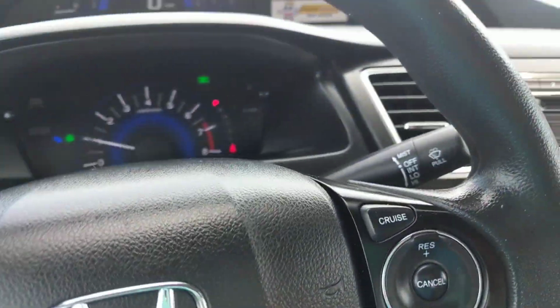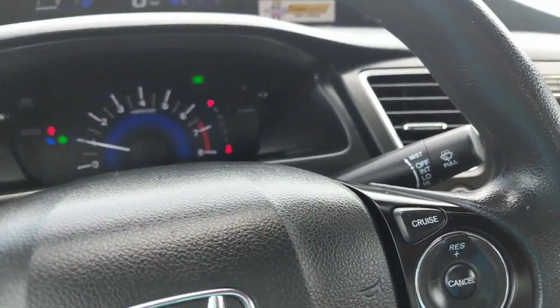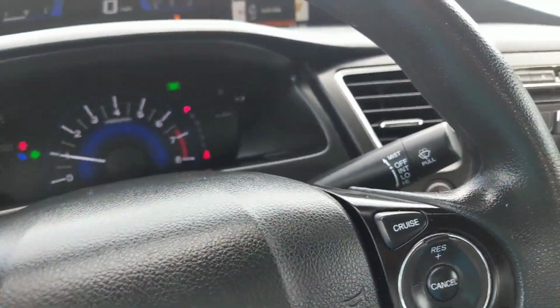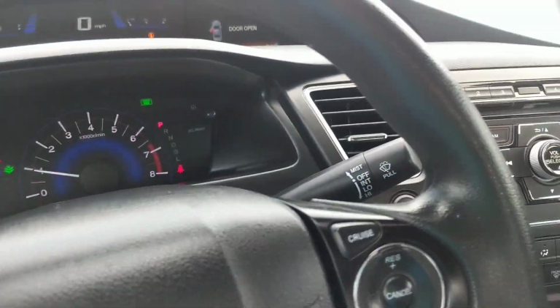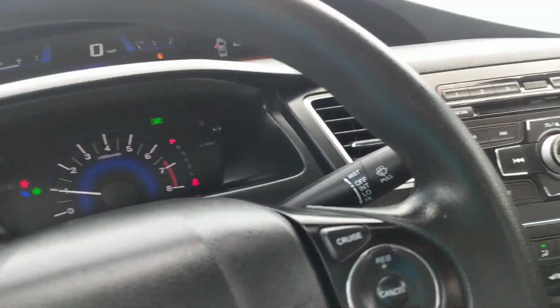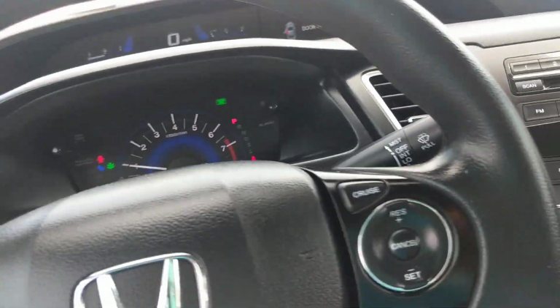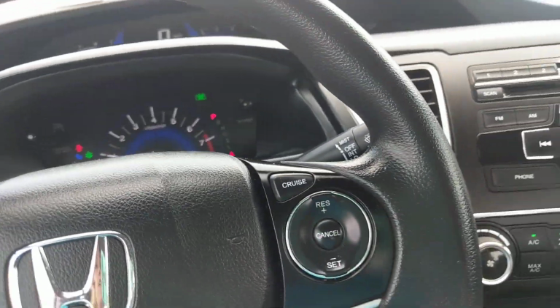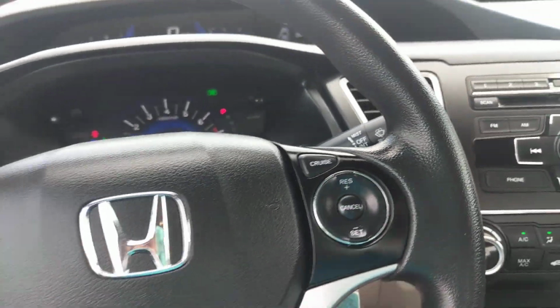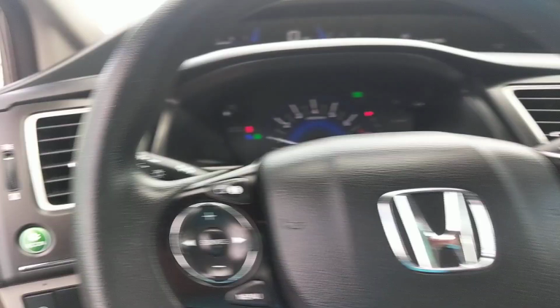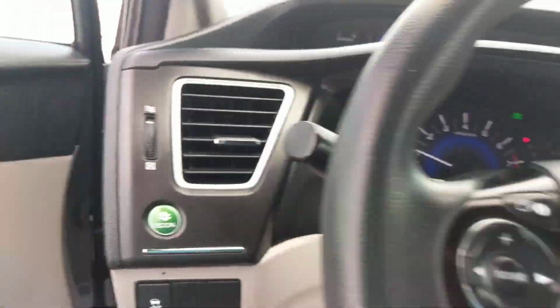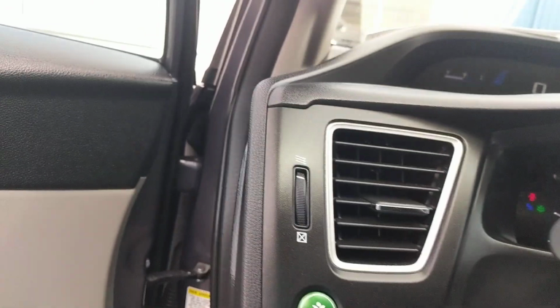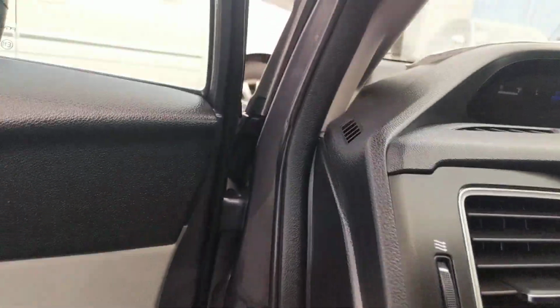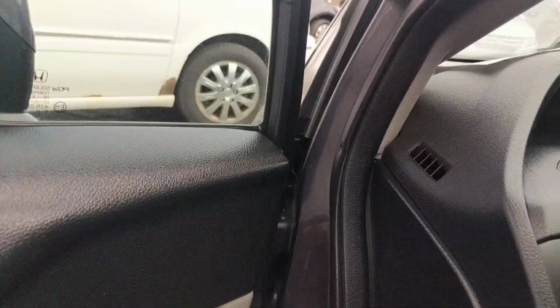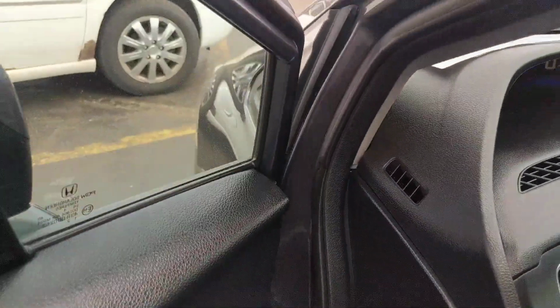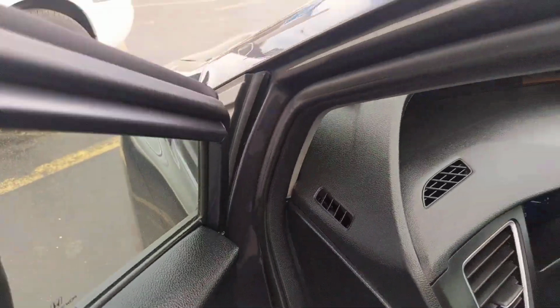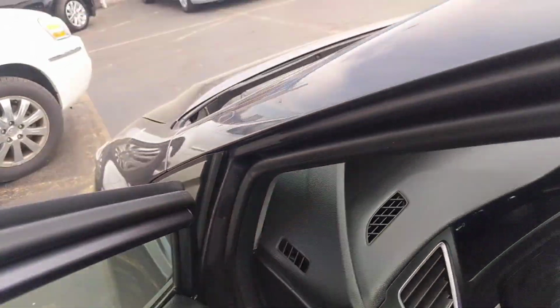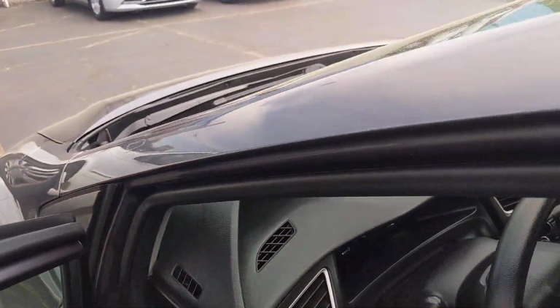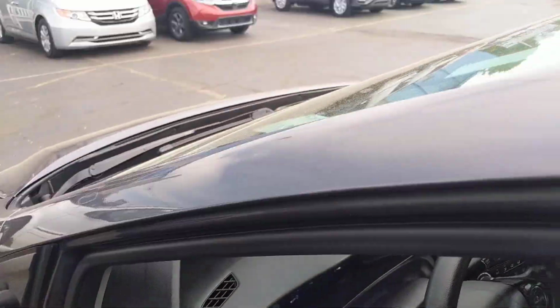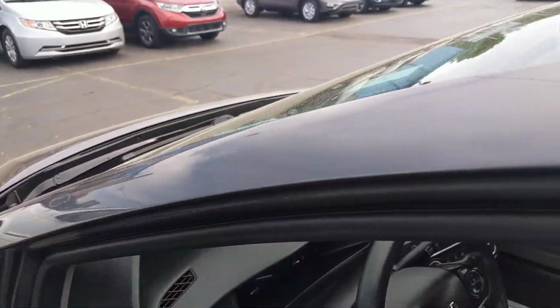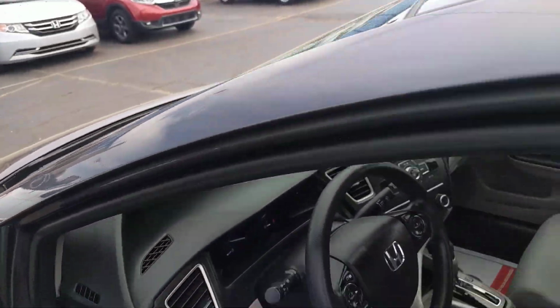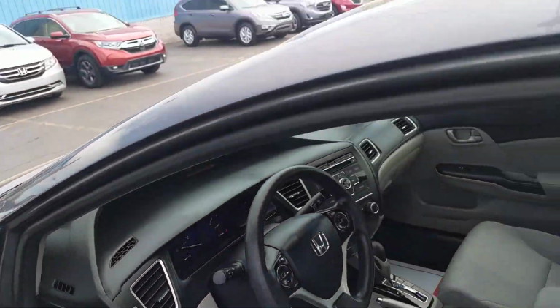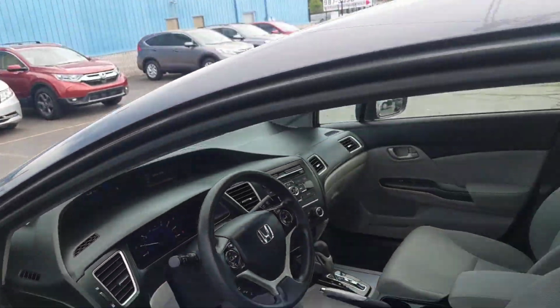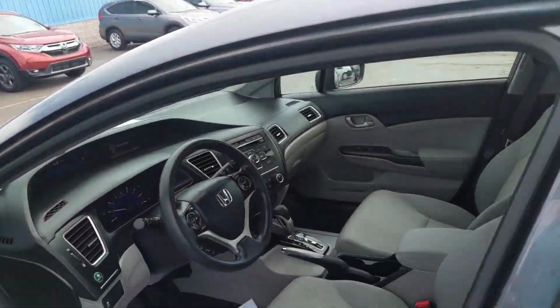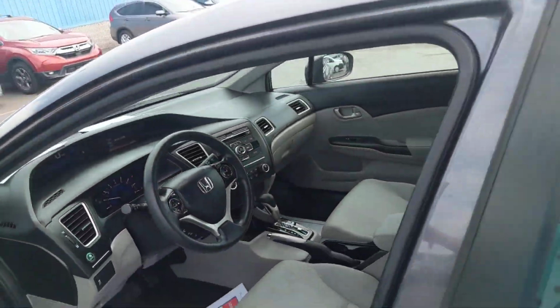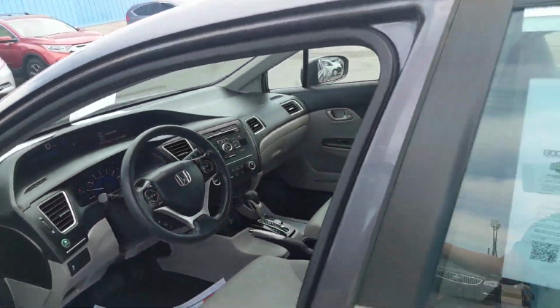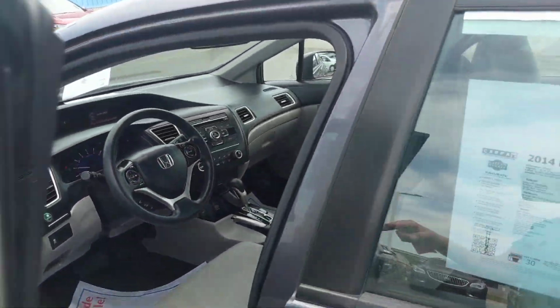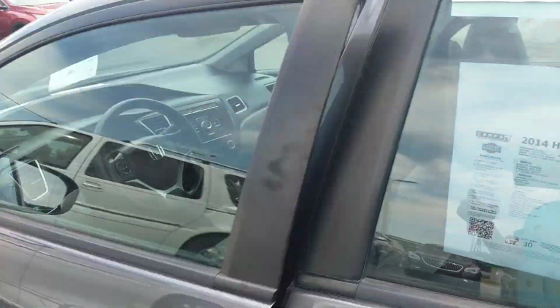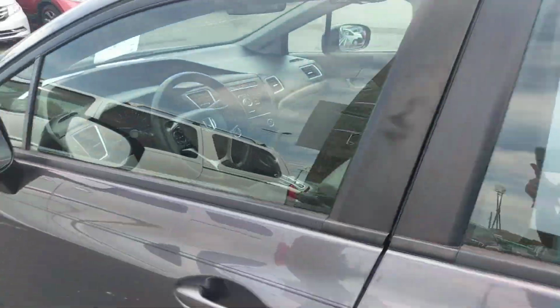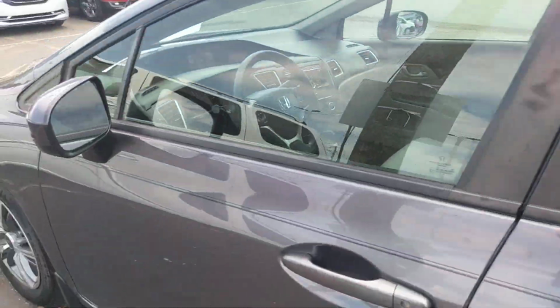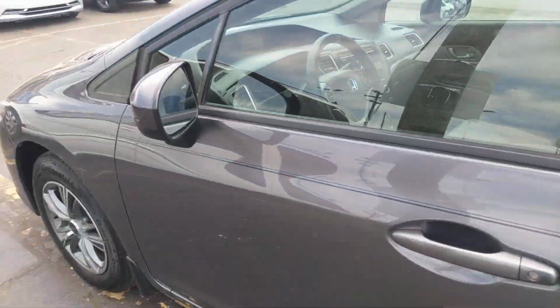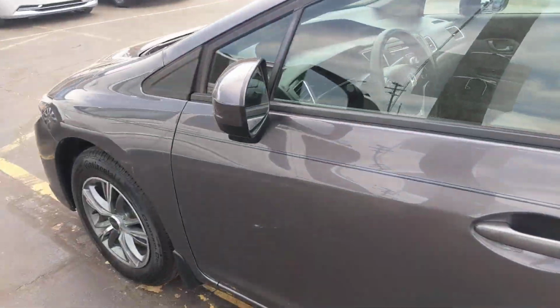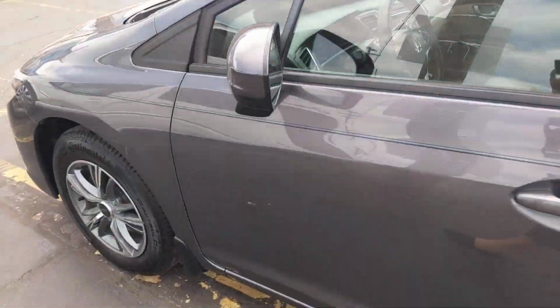So again, this is our 2014 Honda Civic. Come on down to KWOOD Auto and see any one of our sales associates and we'll be happy to take care of you.